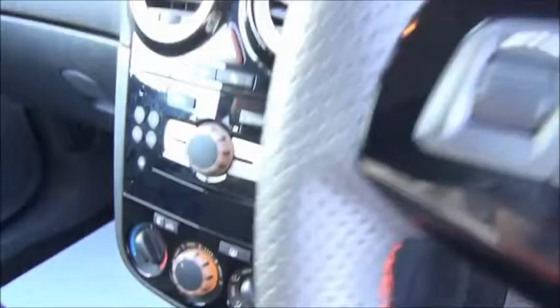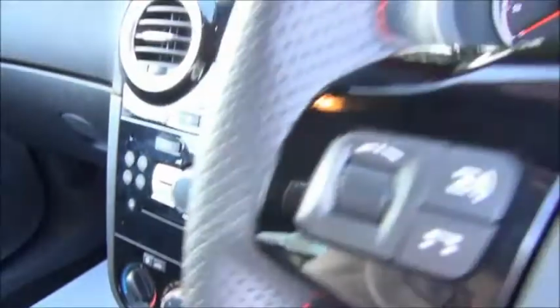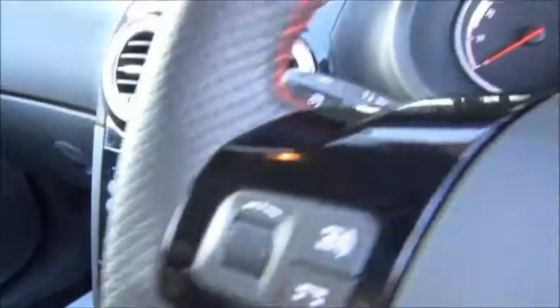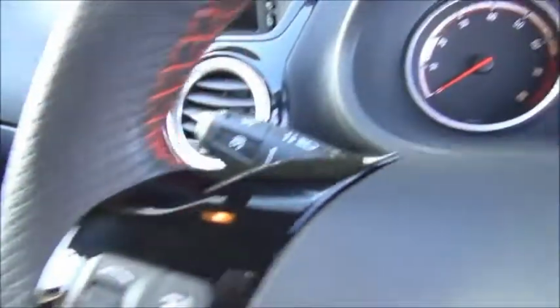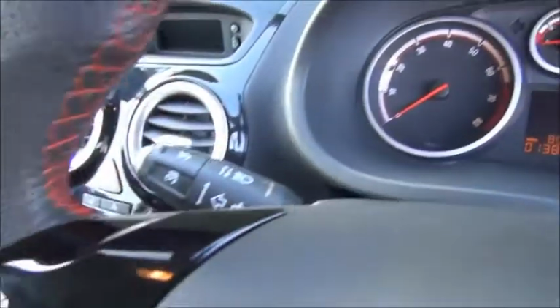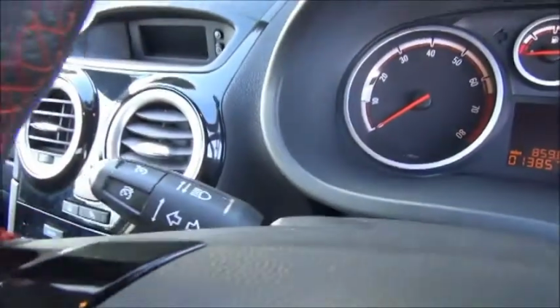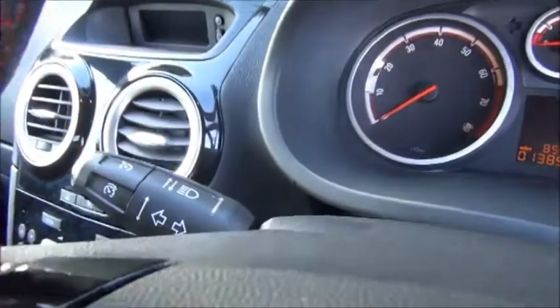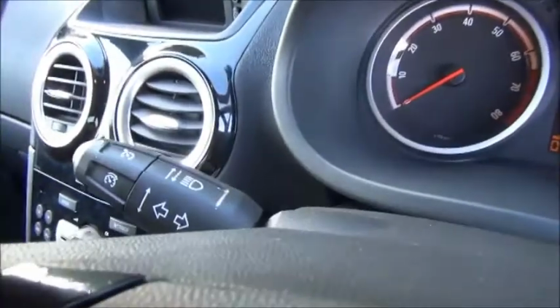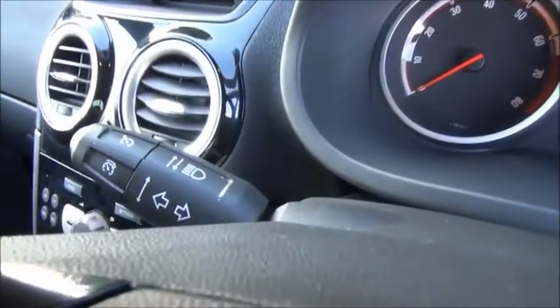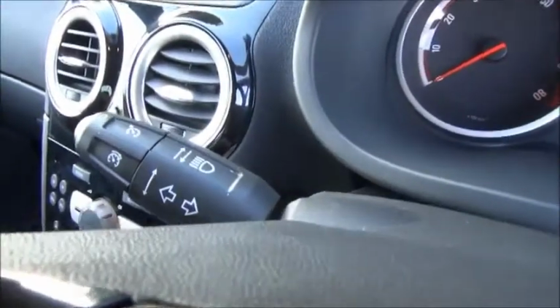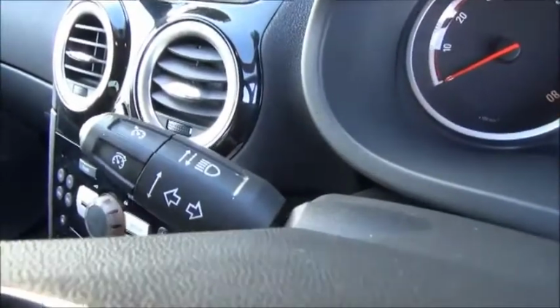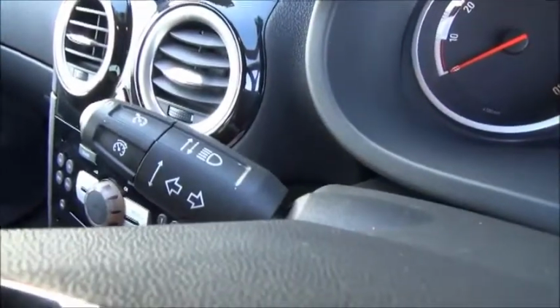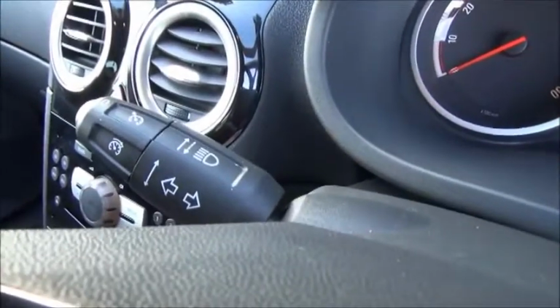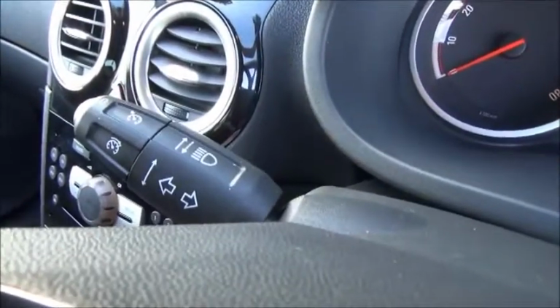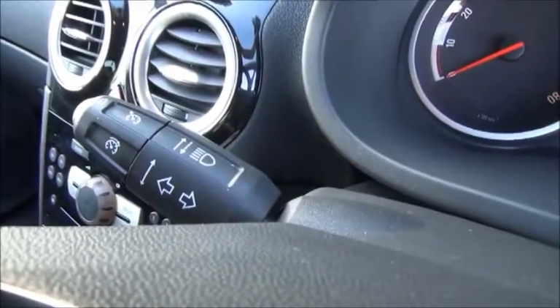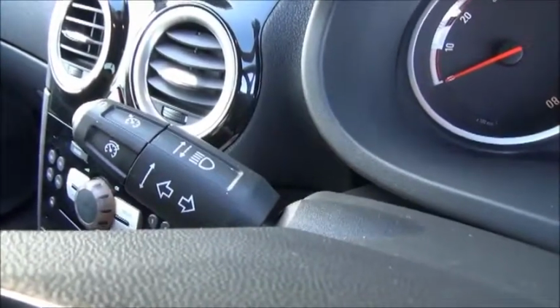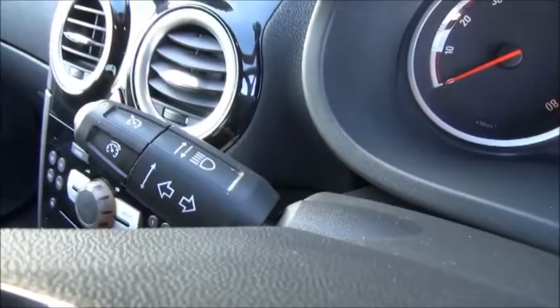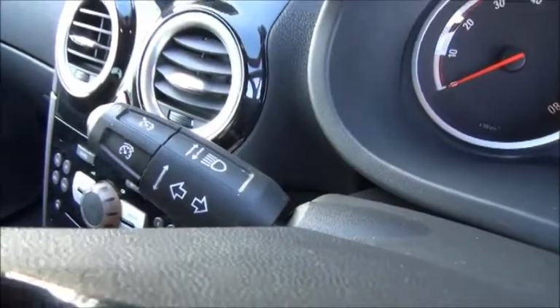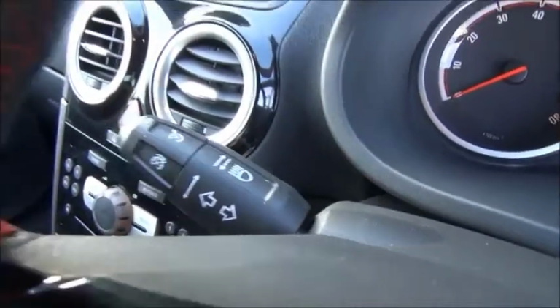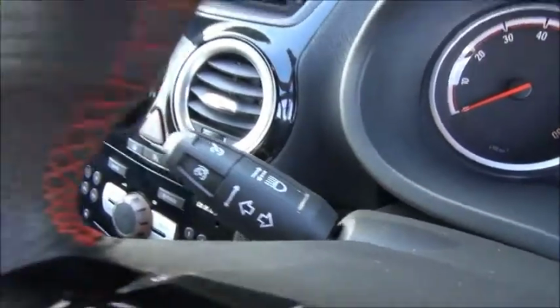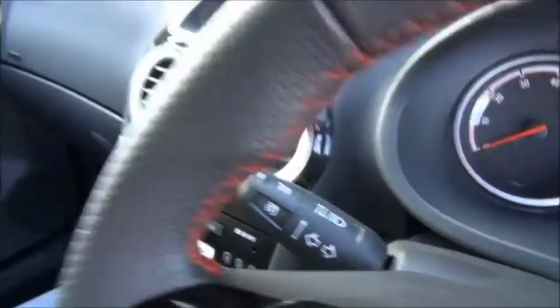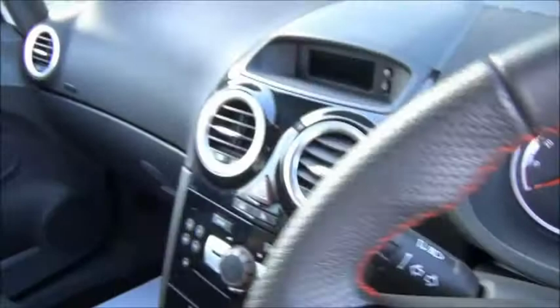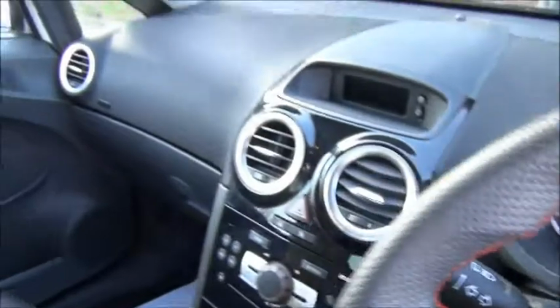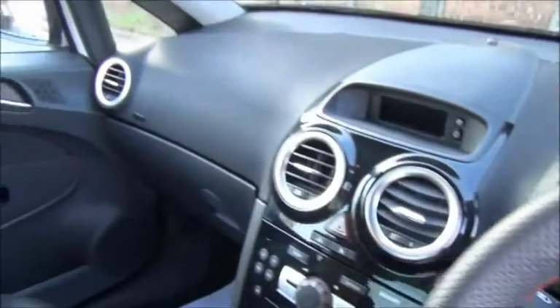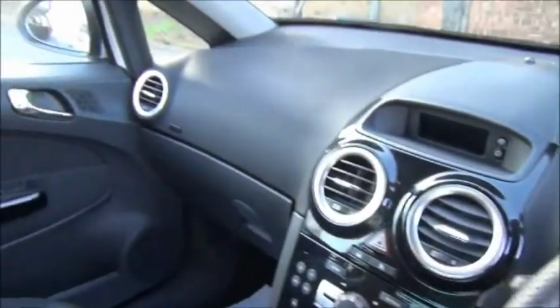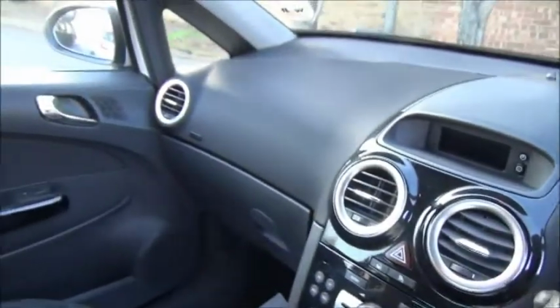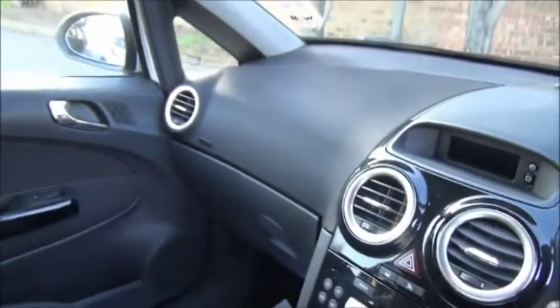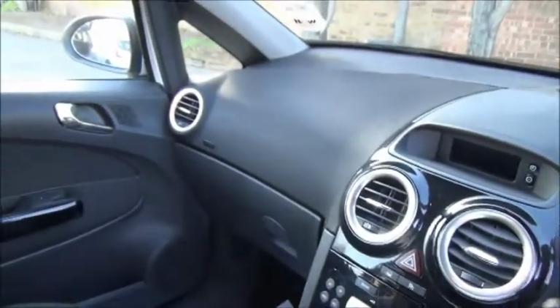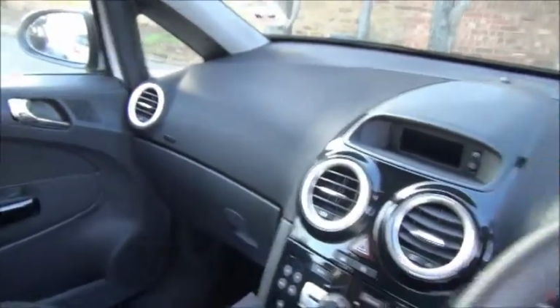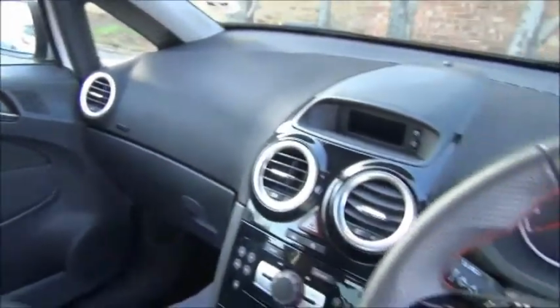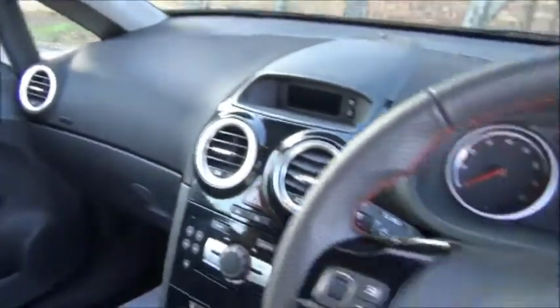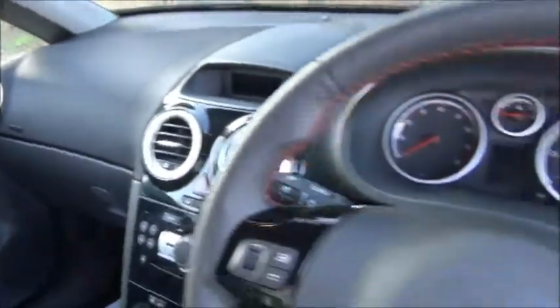This car also features cruise control, which is activated via this stalk. It has passenger and driver airbags.